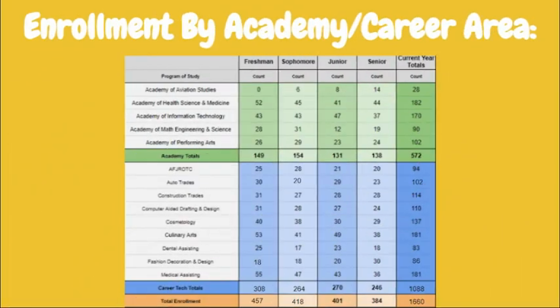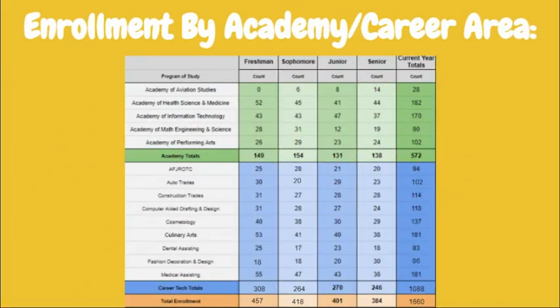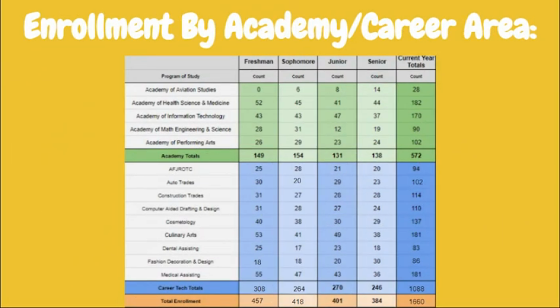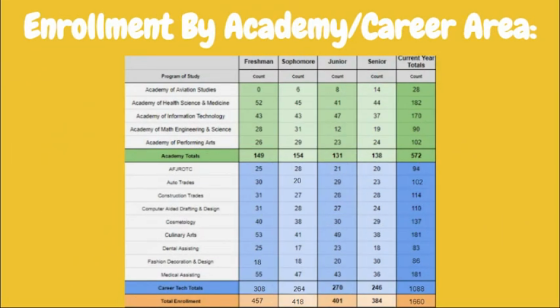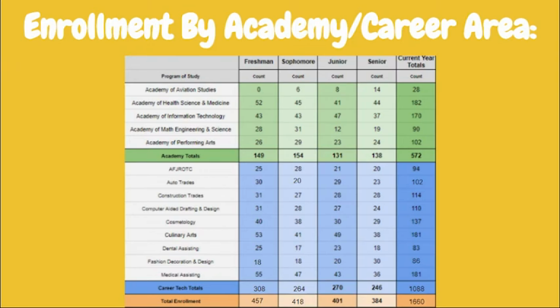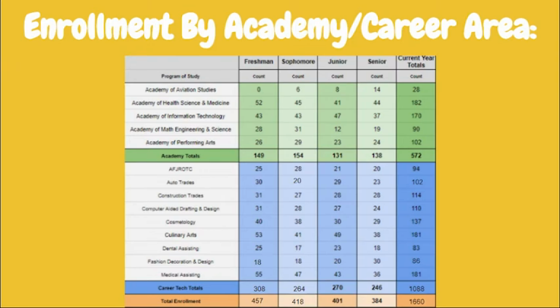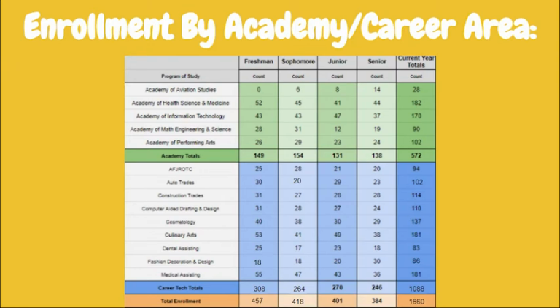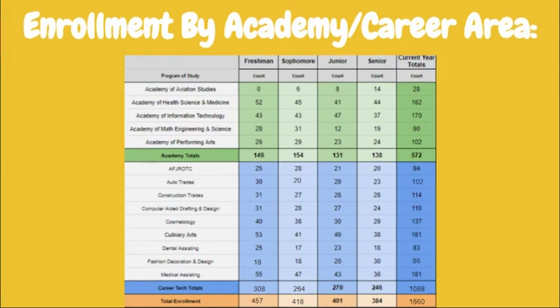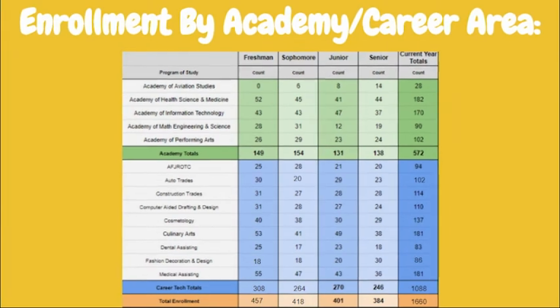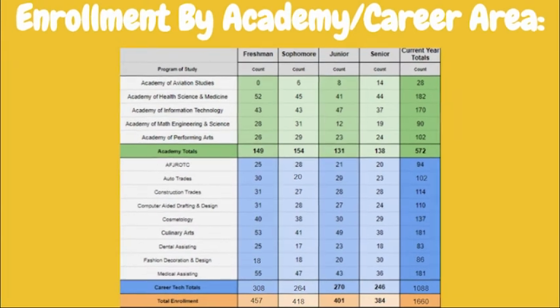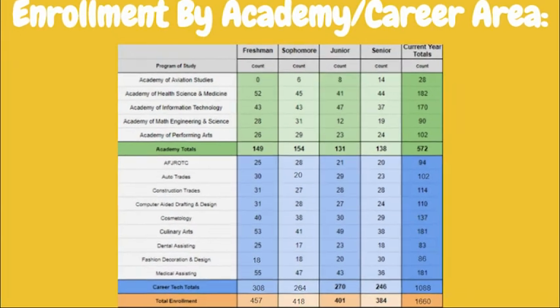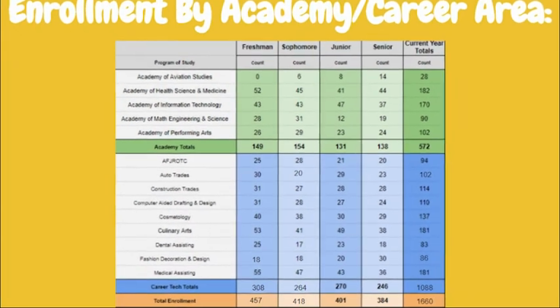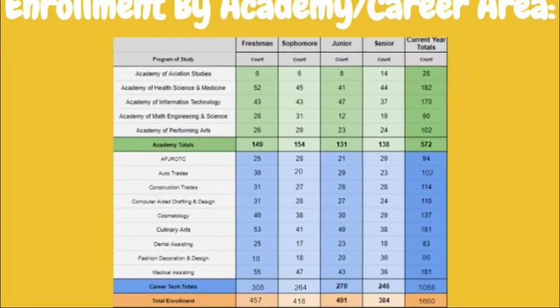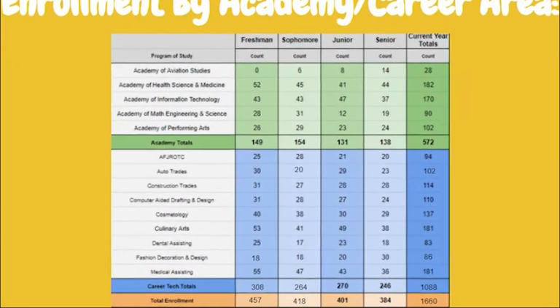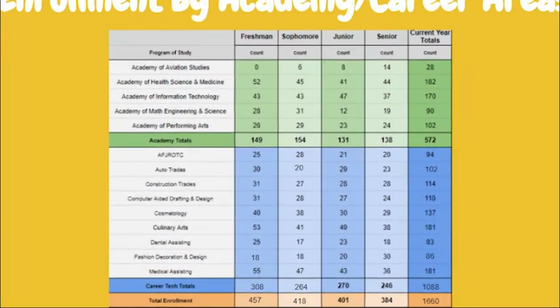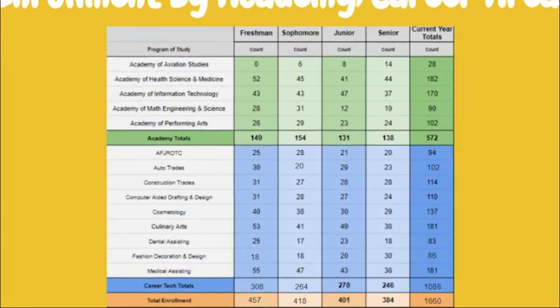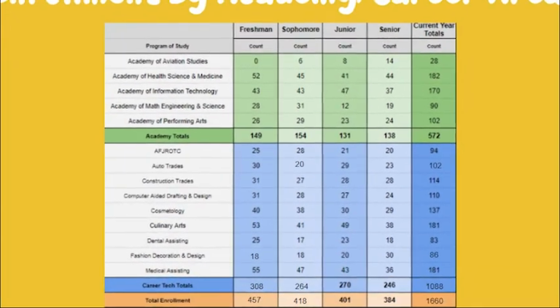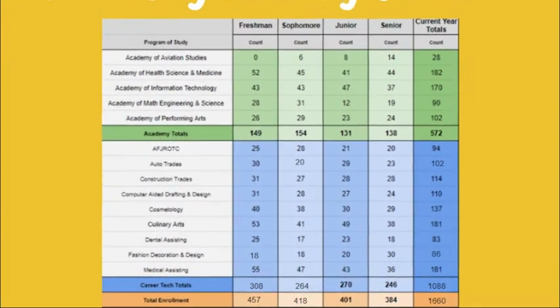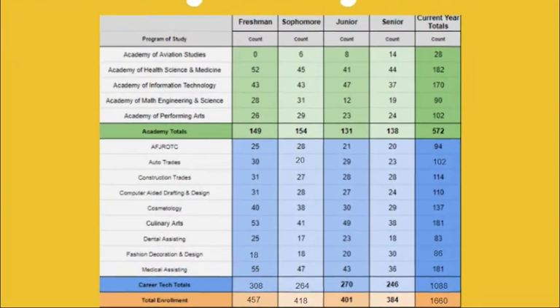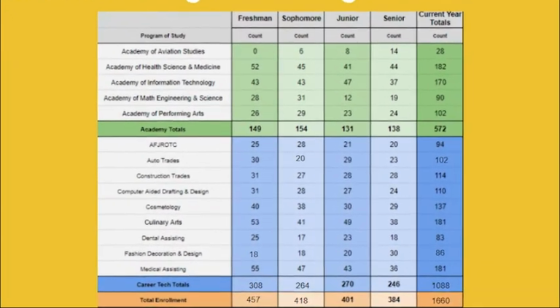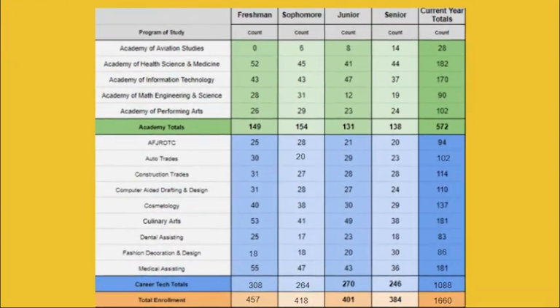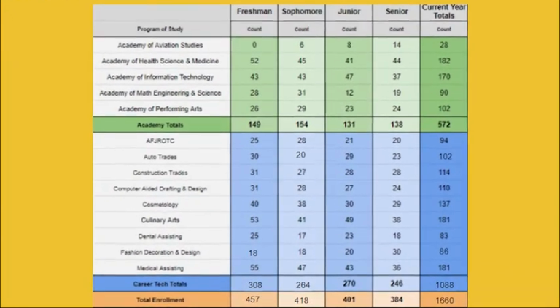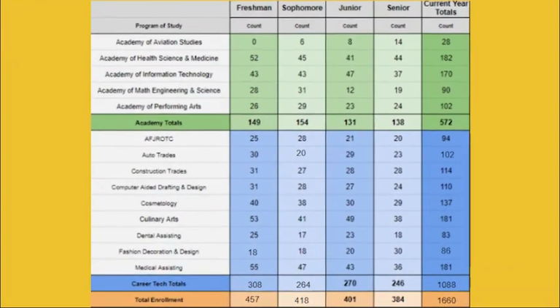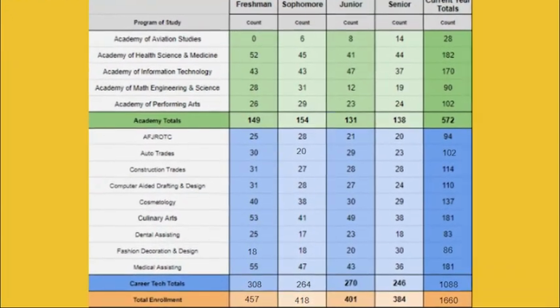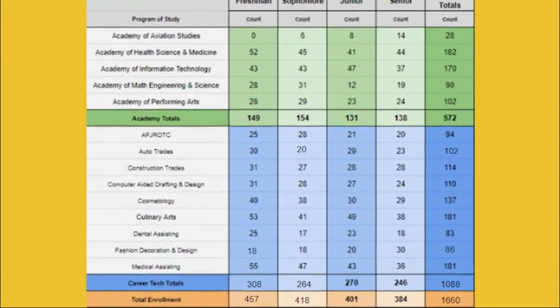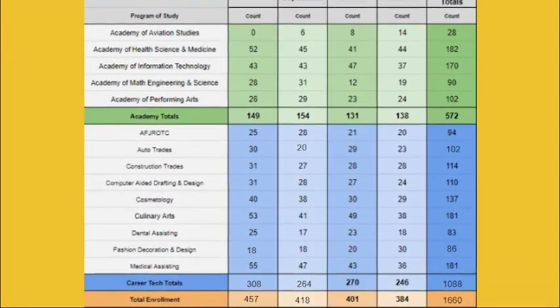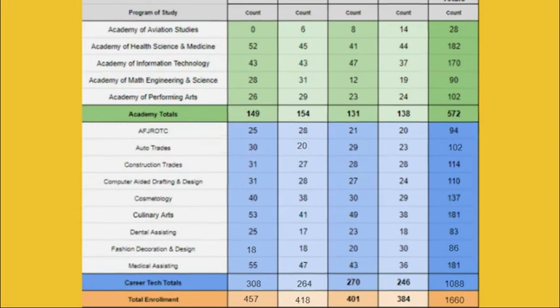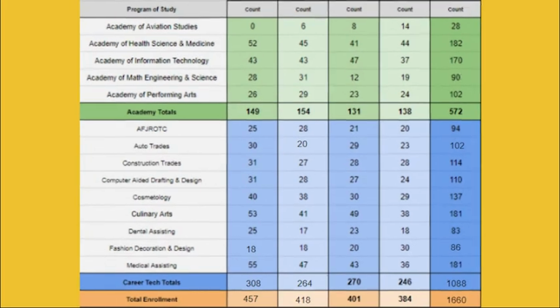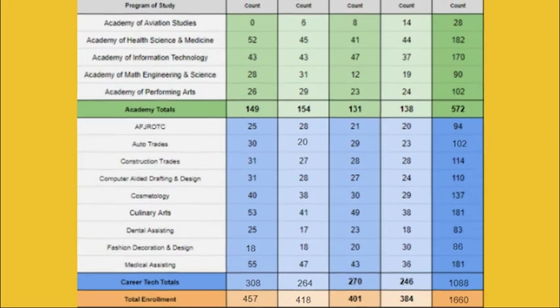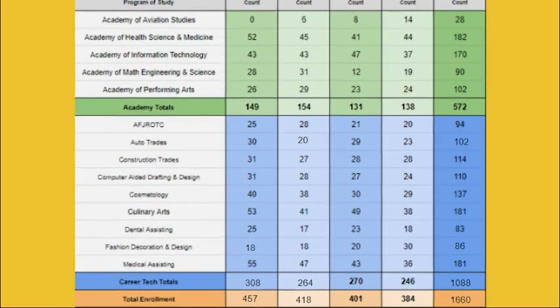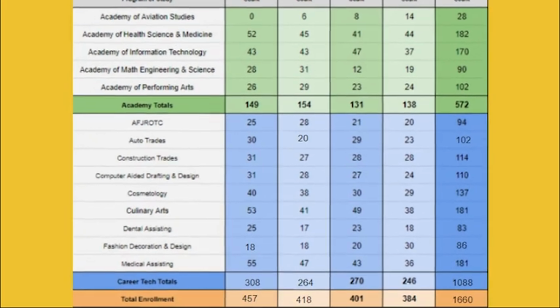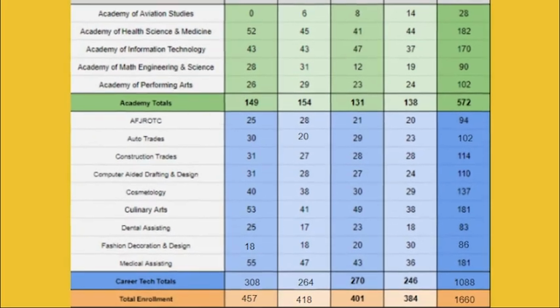Here we have another way to break down our students. As you can see, we have our students broken down by their academy or career area.